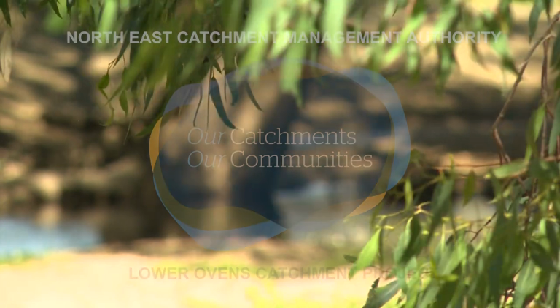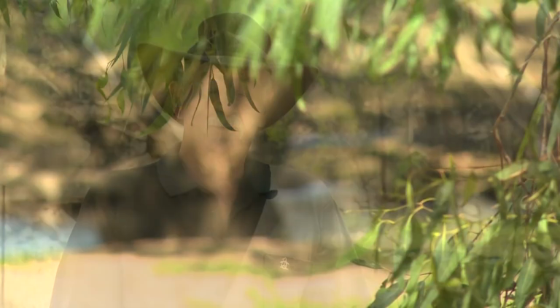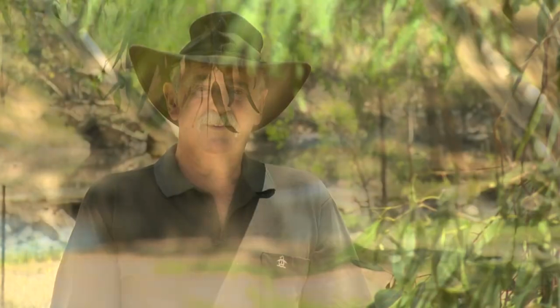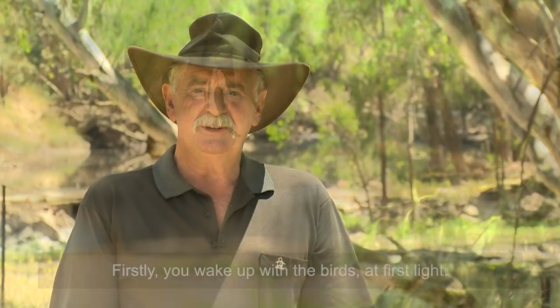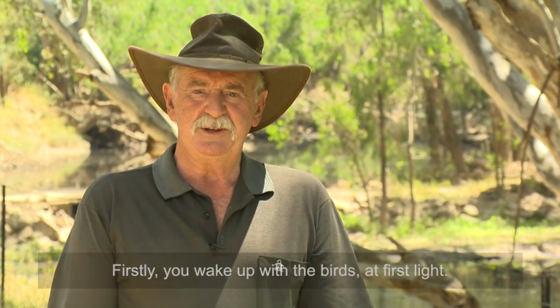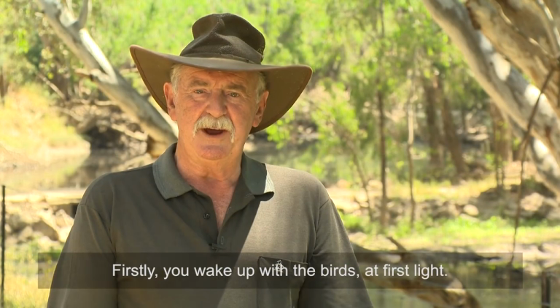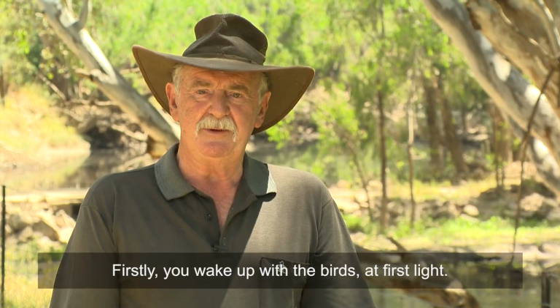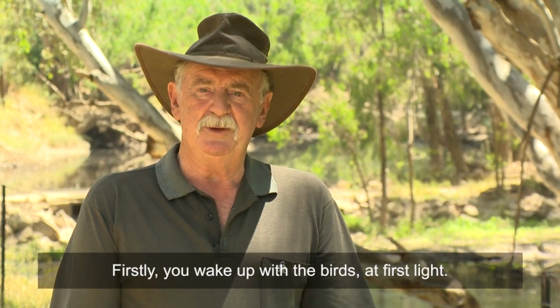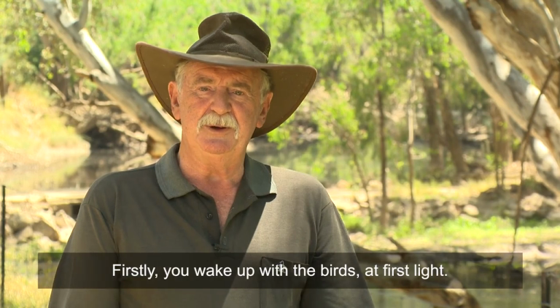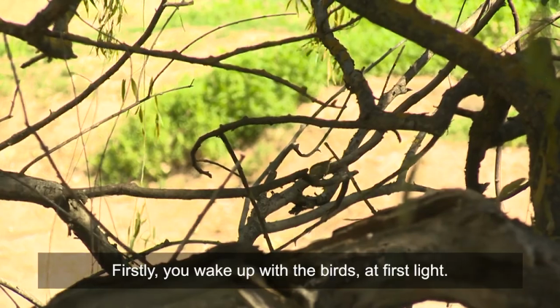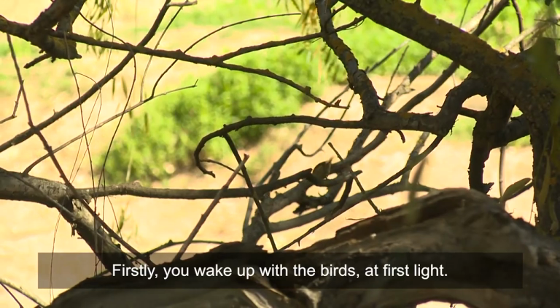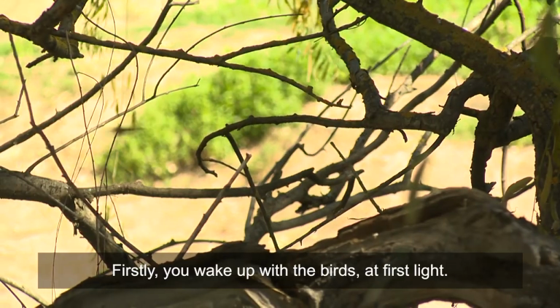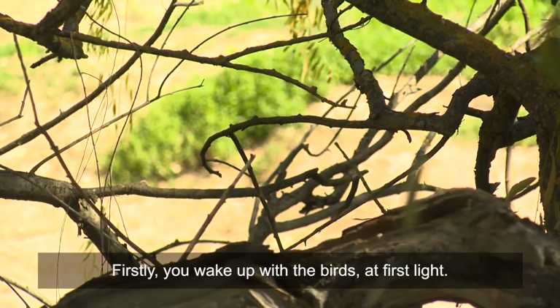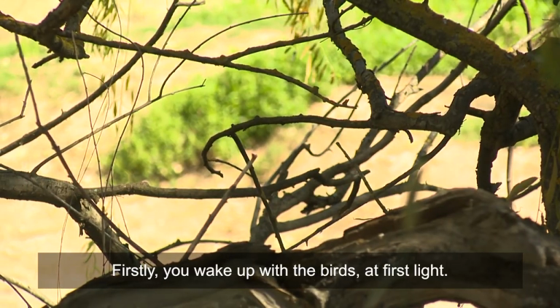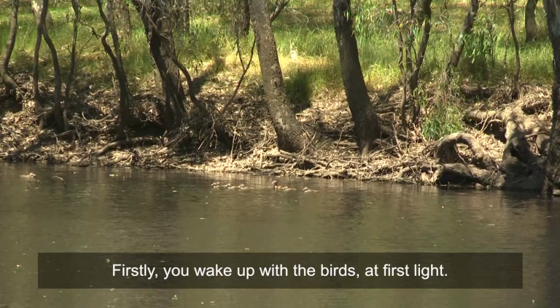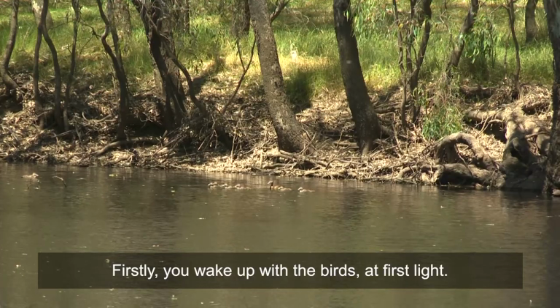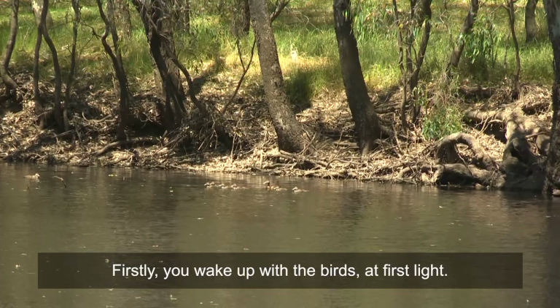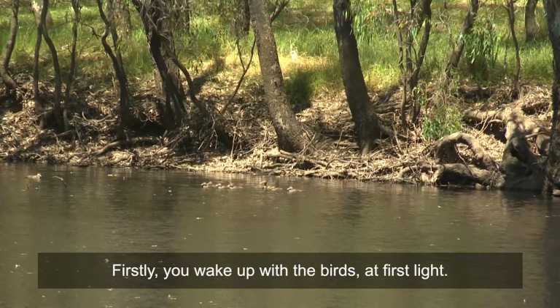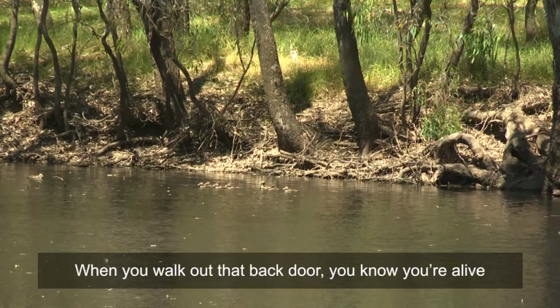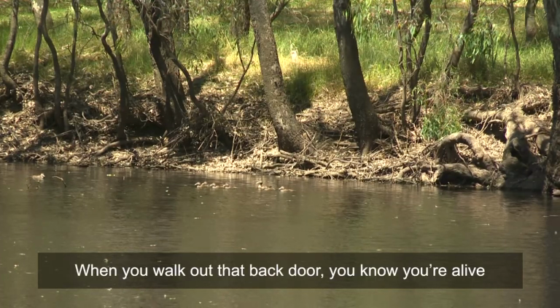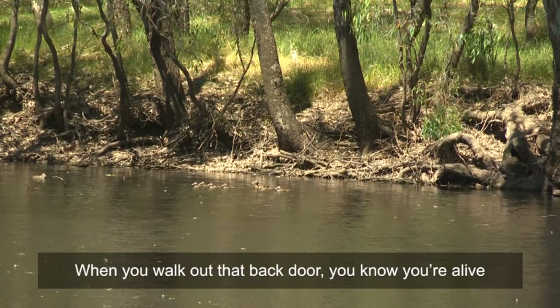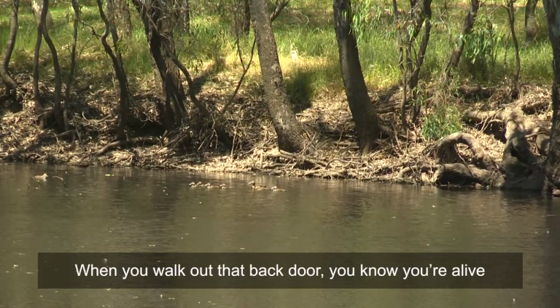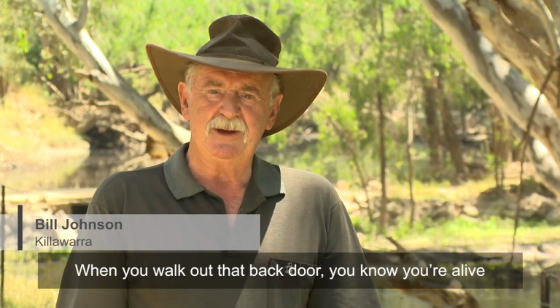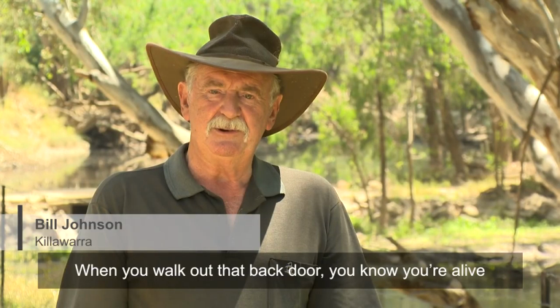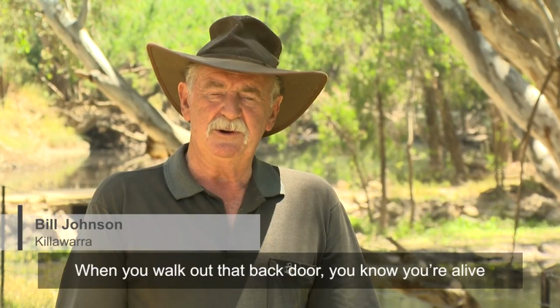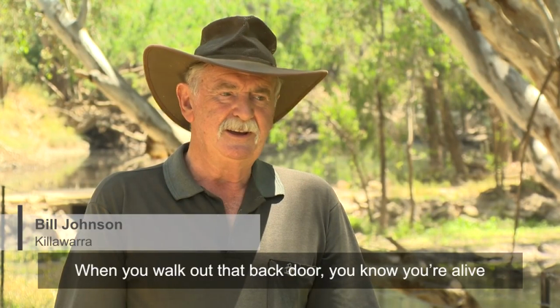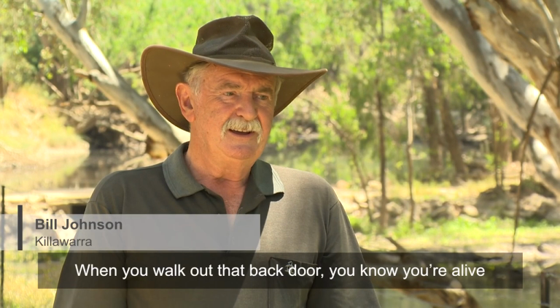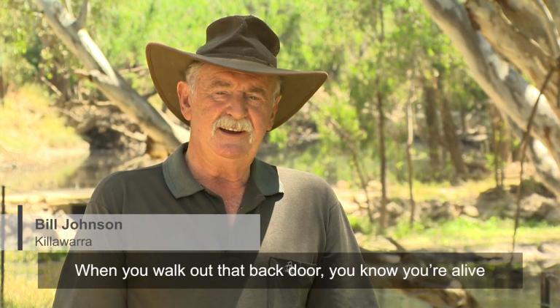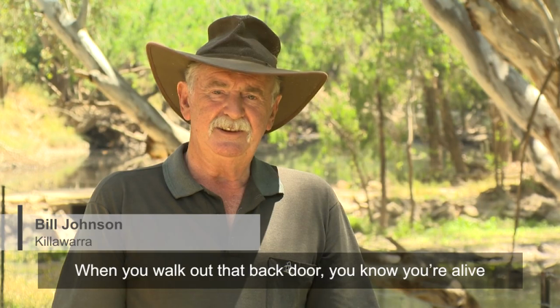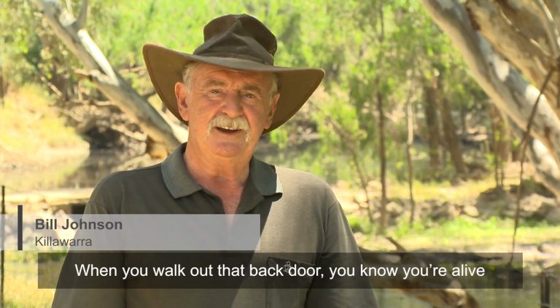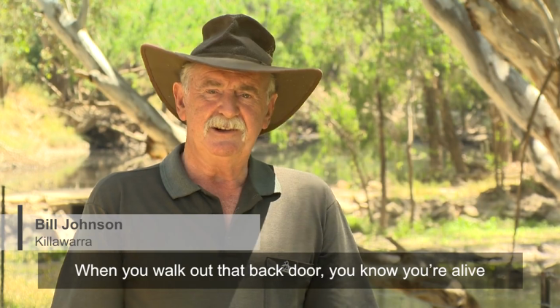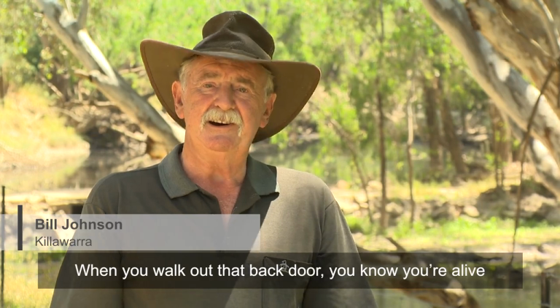Well, firstly you wake up with the birds at first light. When you walk out that back door, you know you're alive.